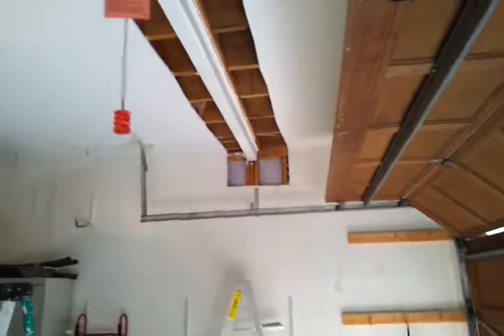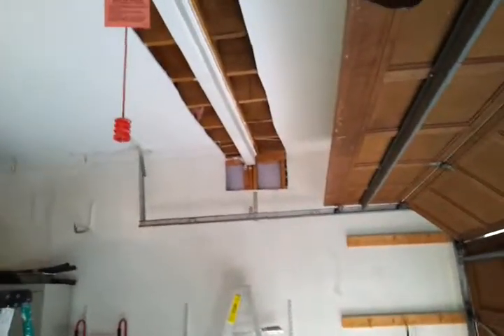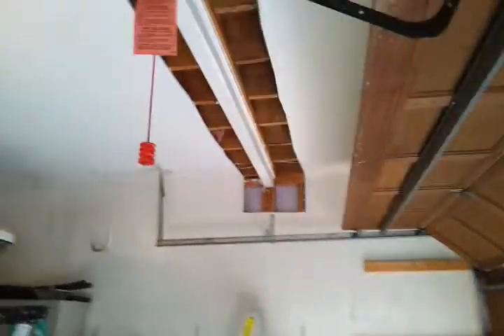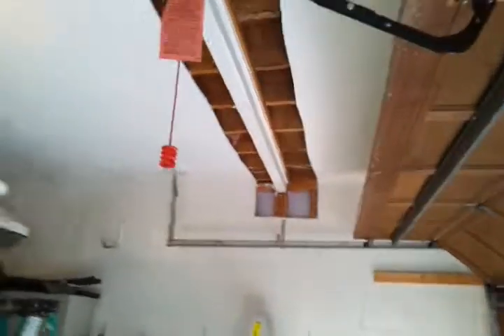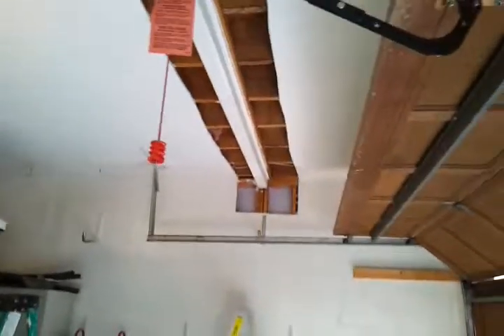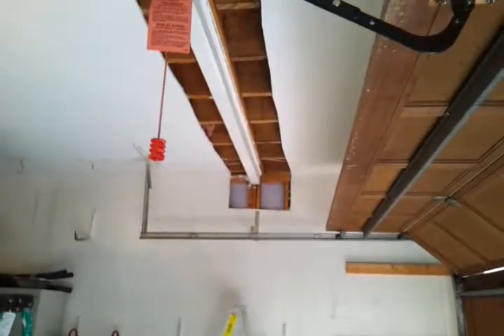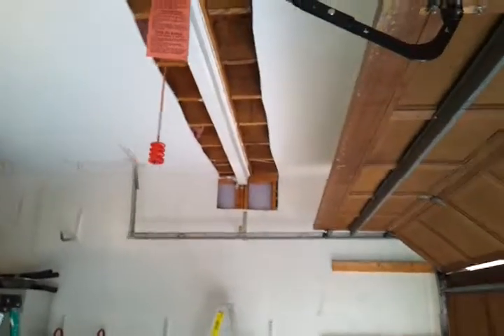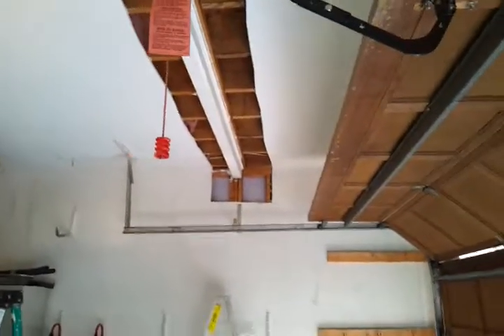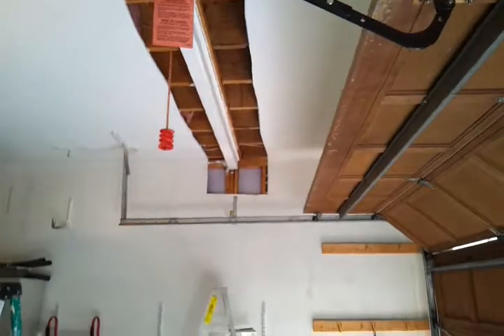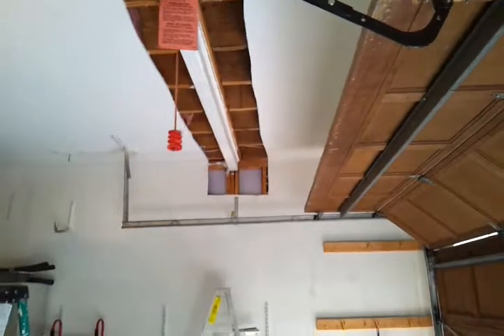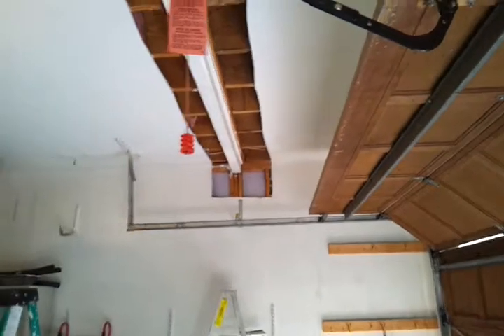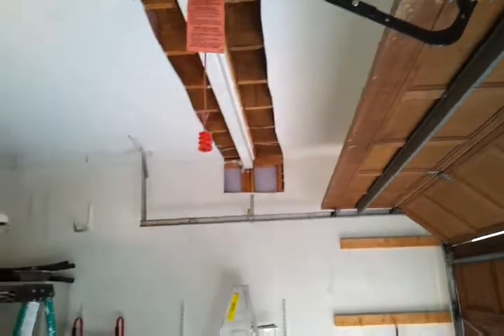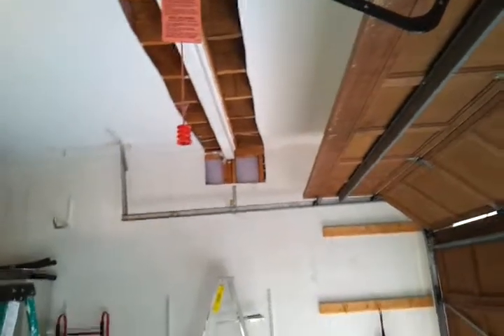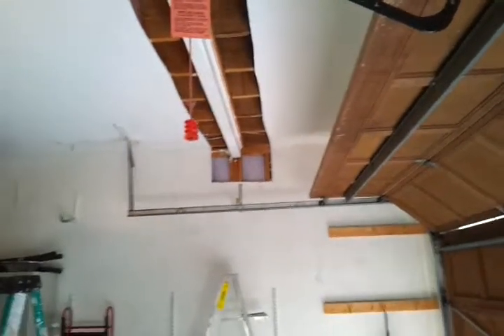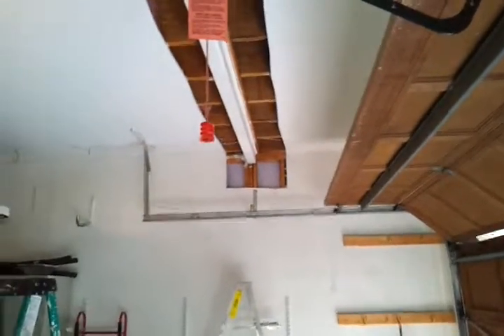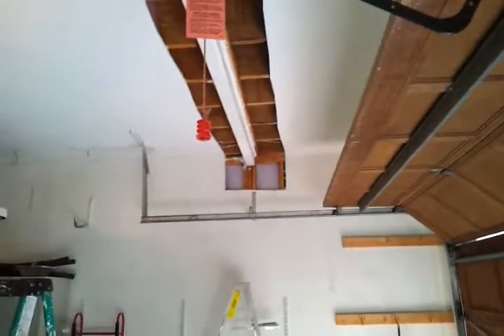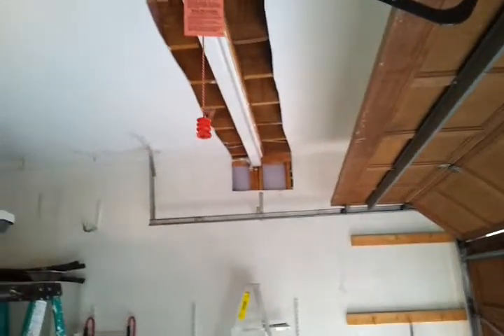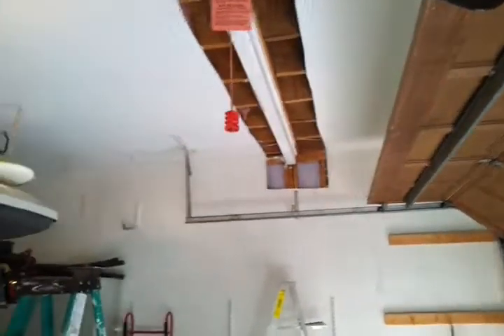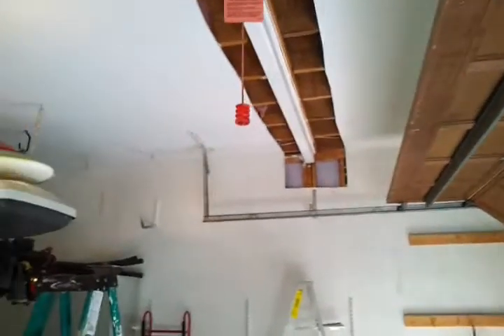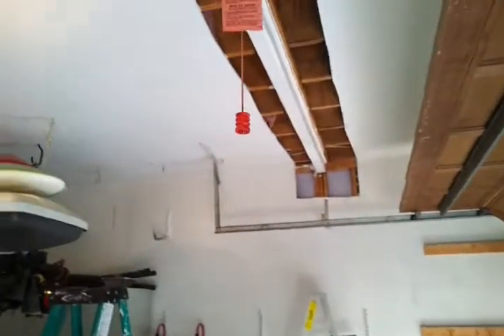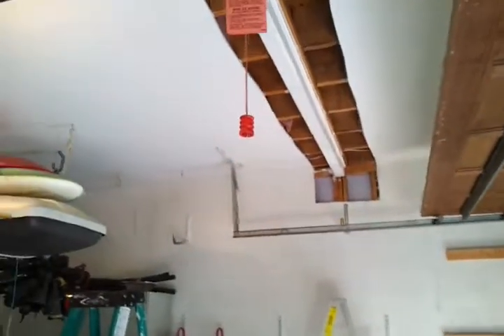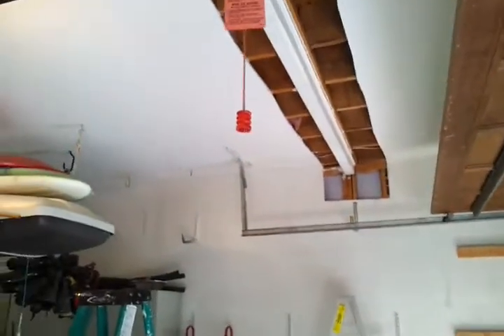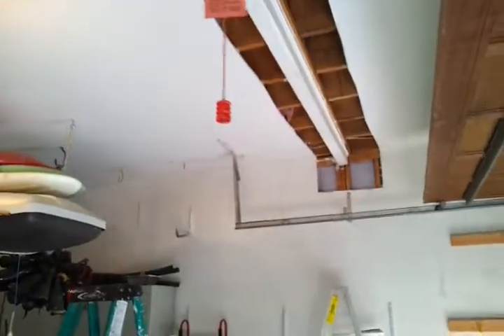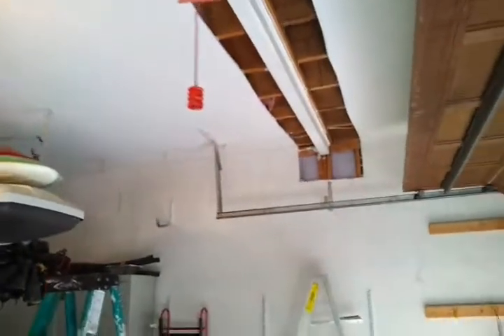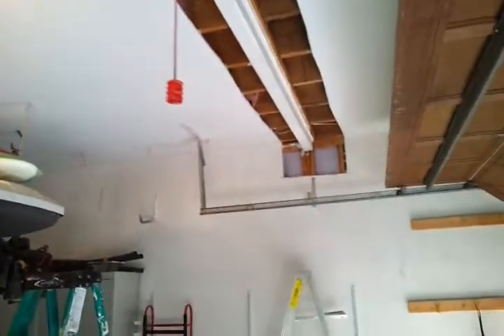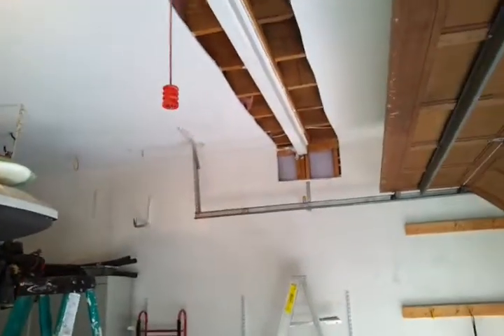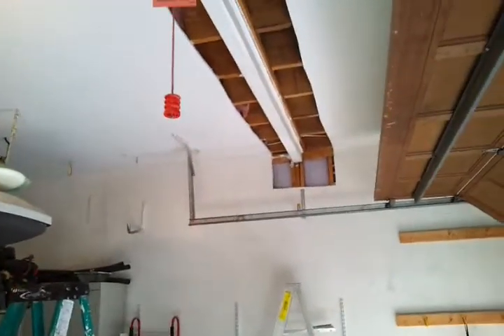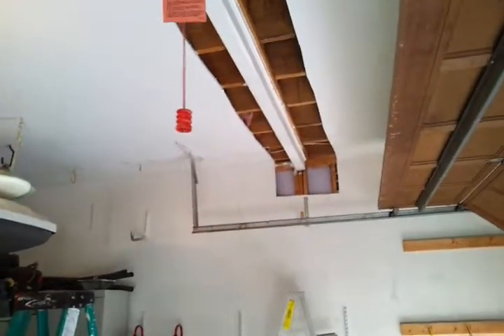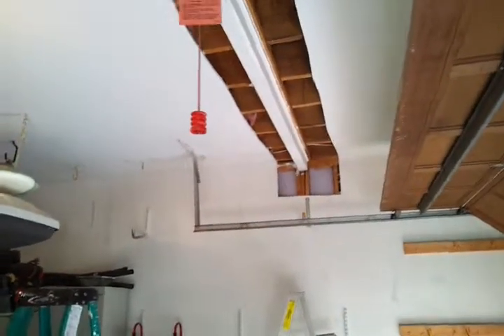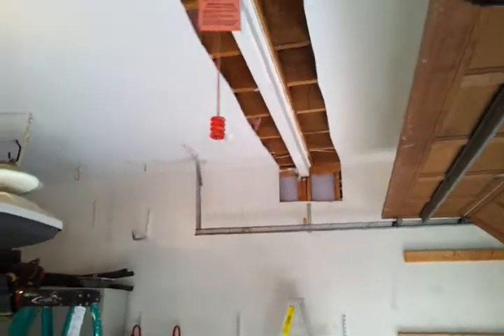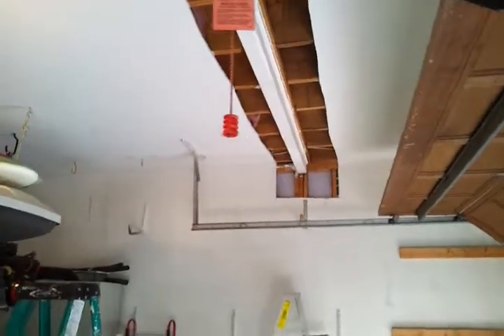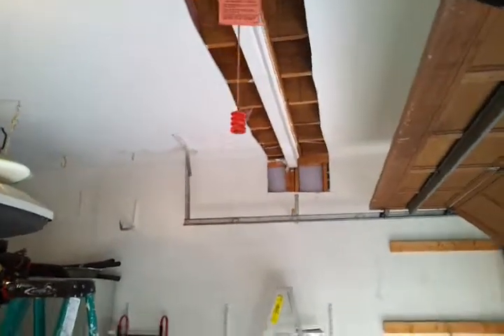I'll take another shot of that, and right now we're going to go upstairs. I'm going to take a video of that and we'll see what it looks like.